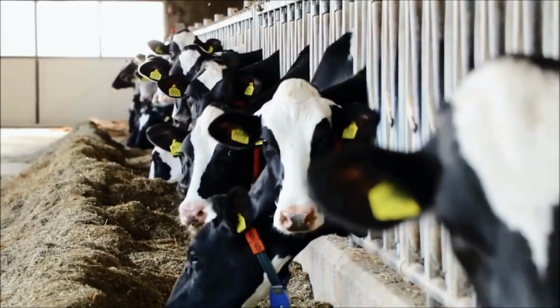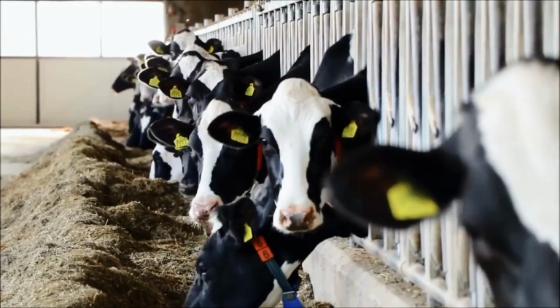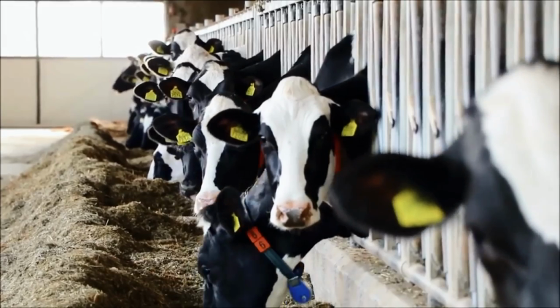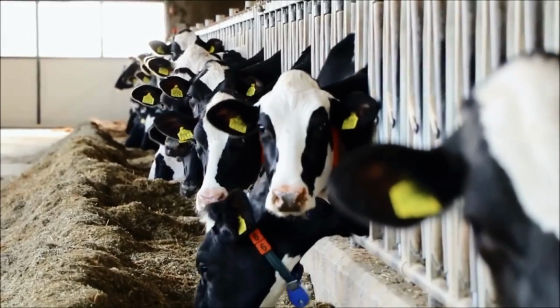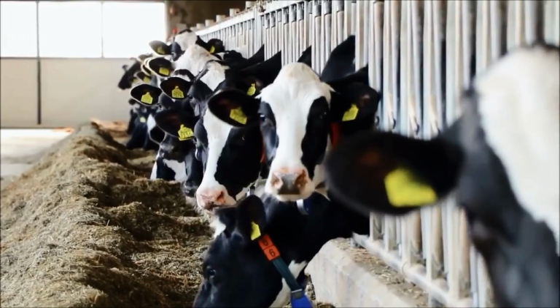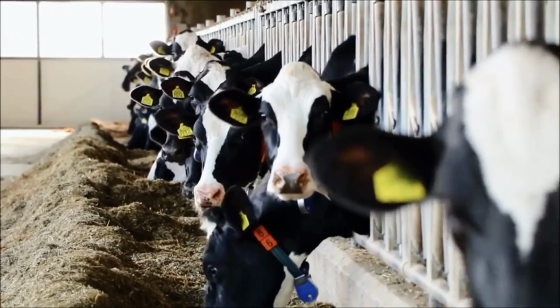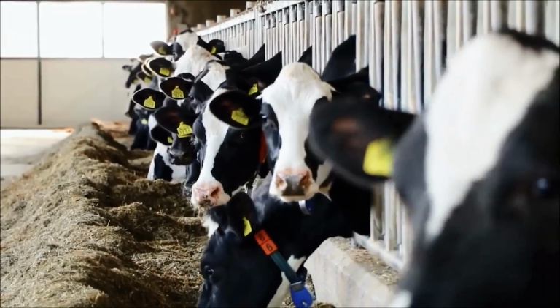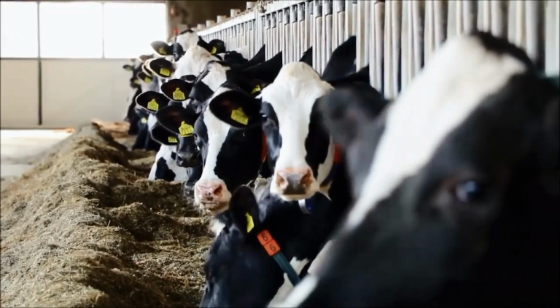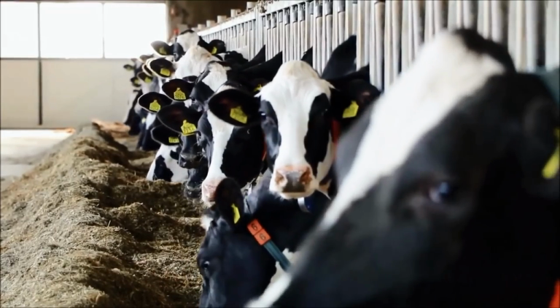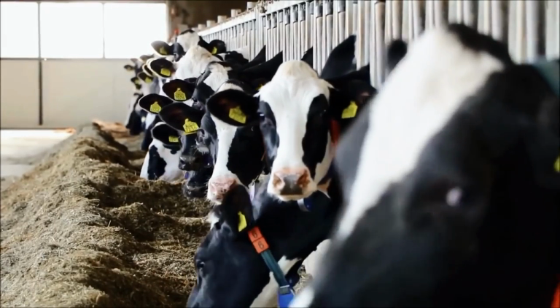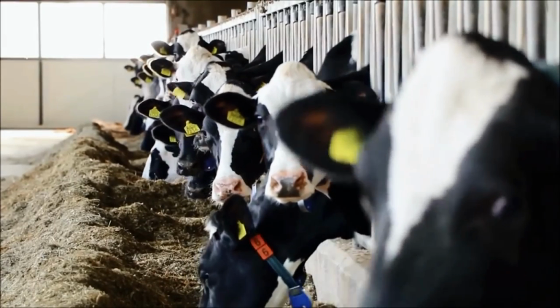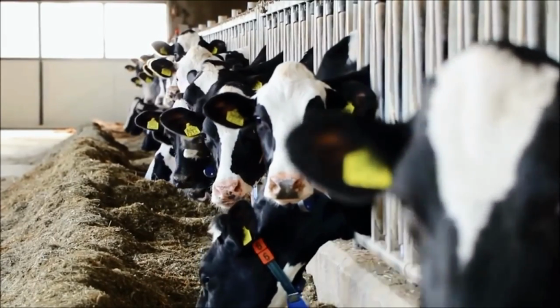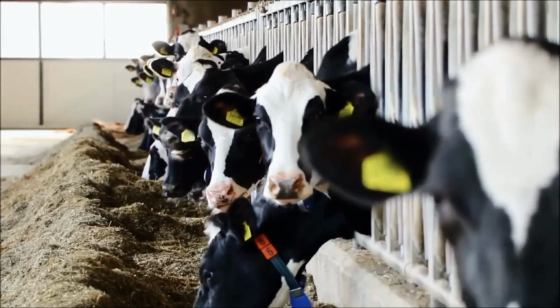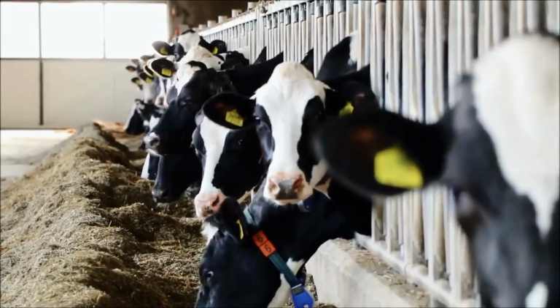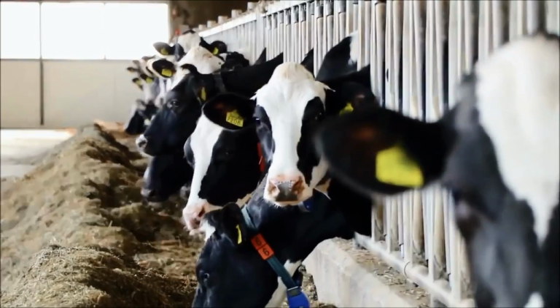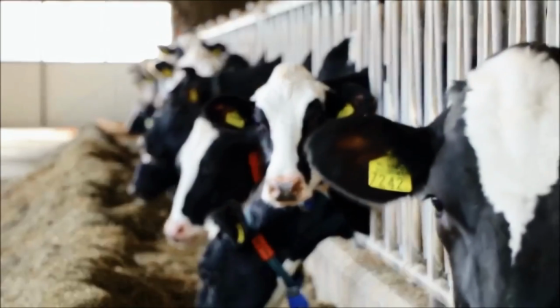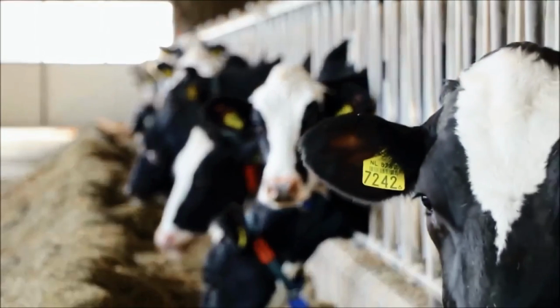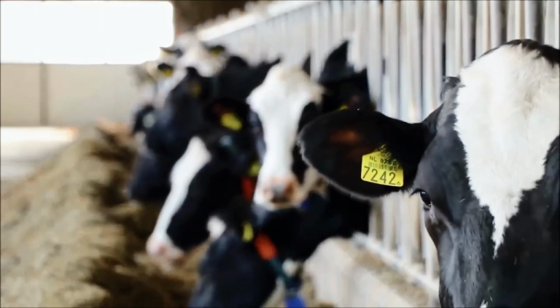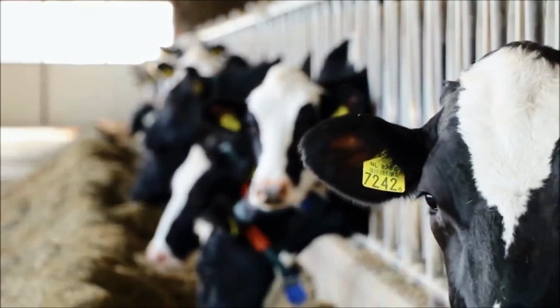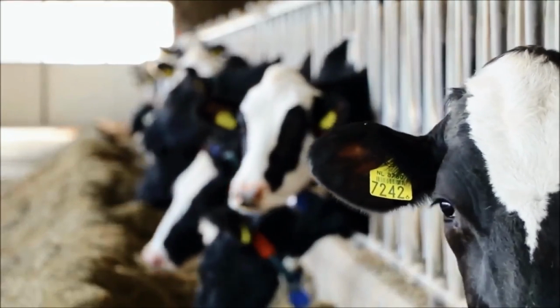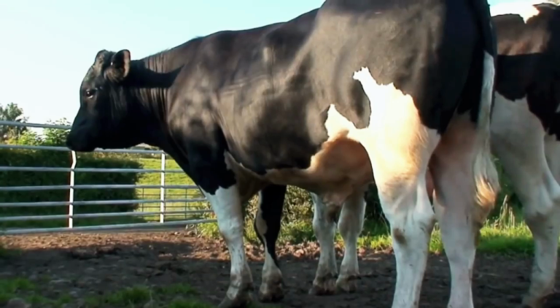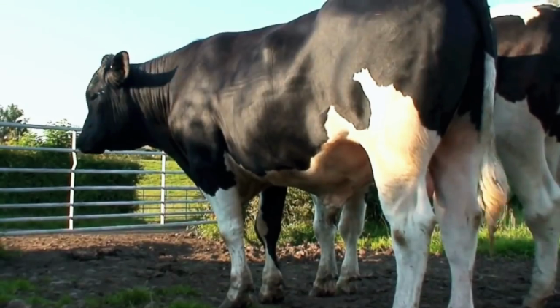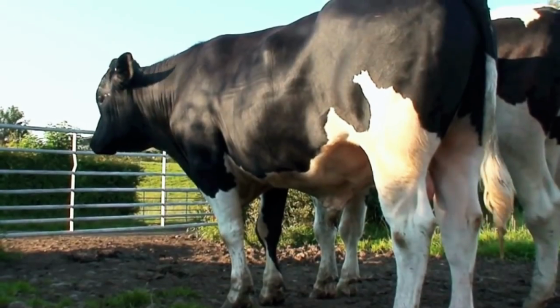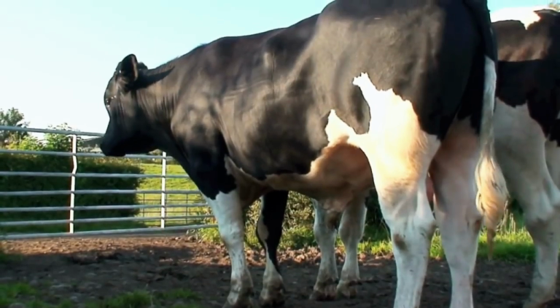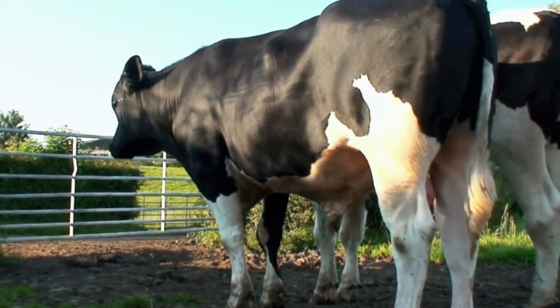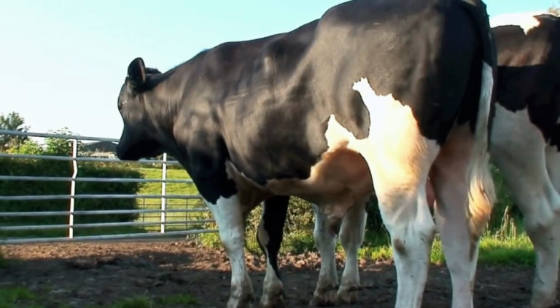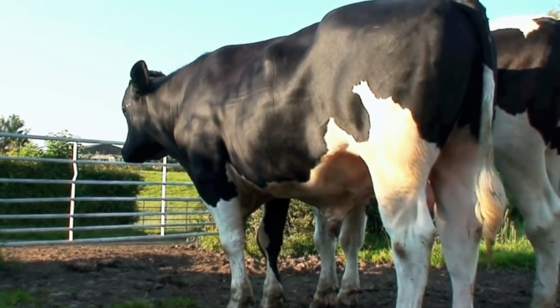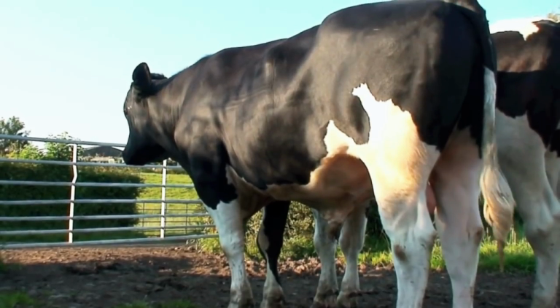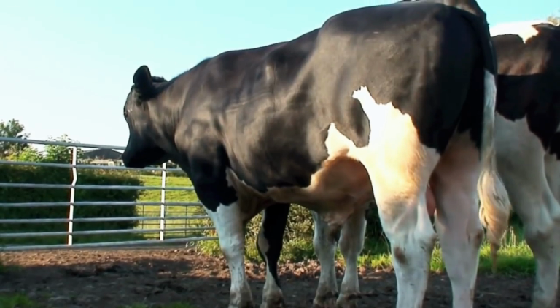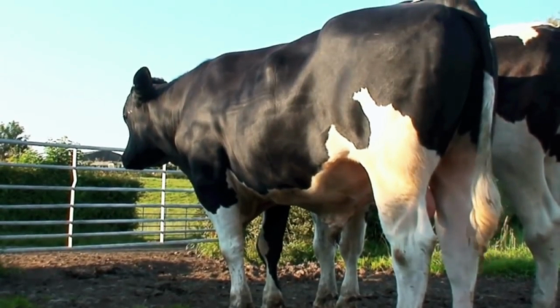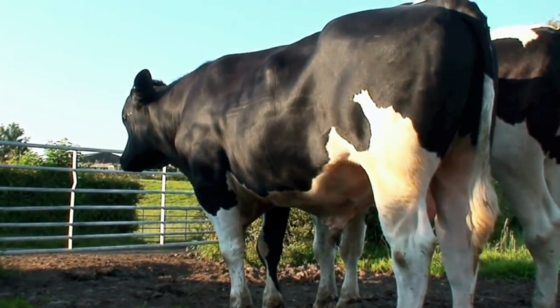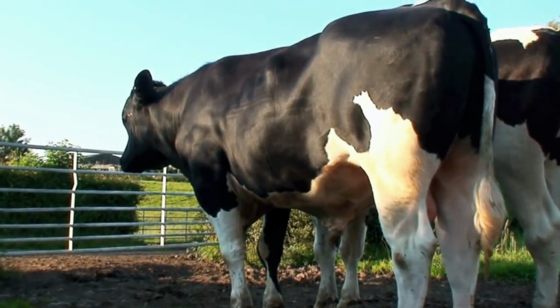Sadly, after six years of service providing us the milk we grew up to know and love, these cows are shipped off to meat plants to be turned into beef.